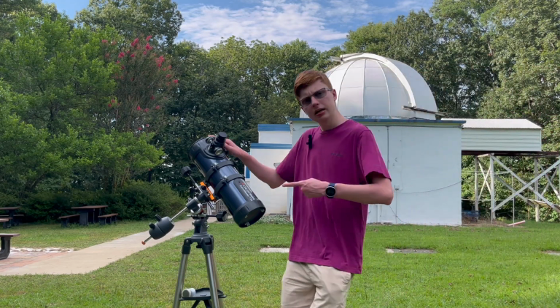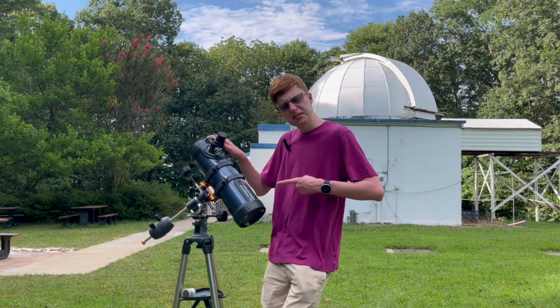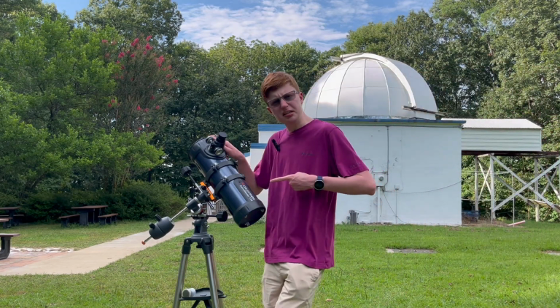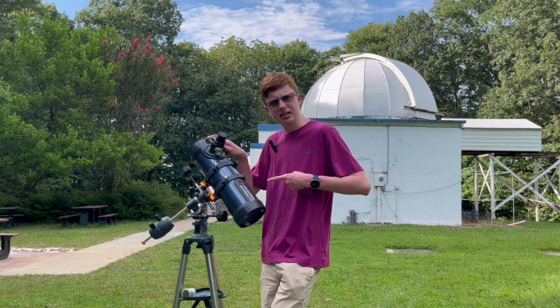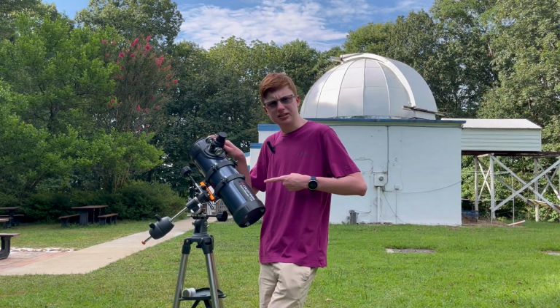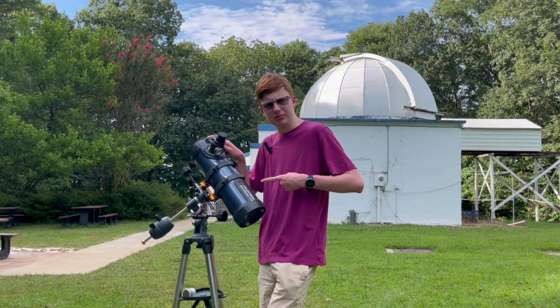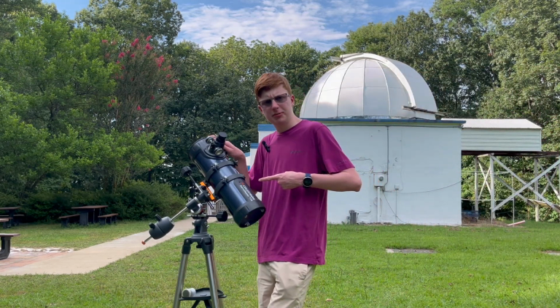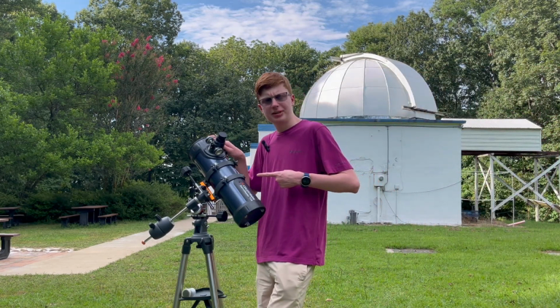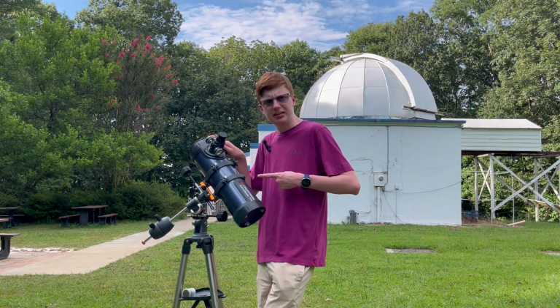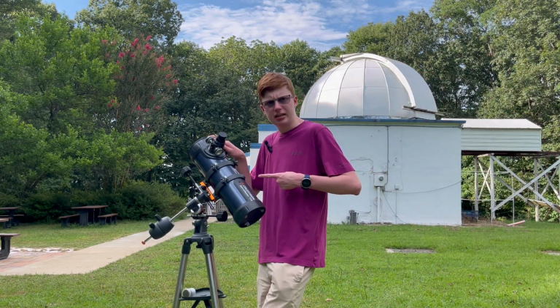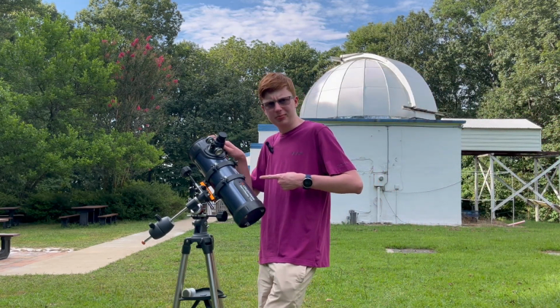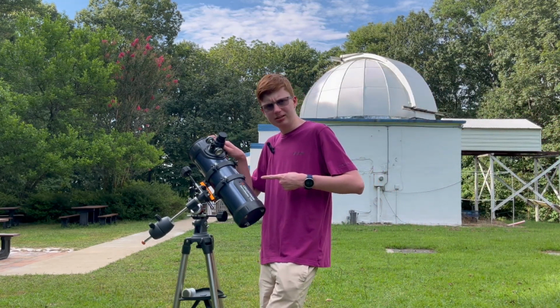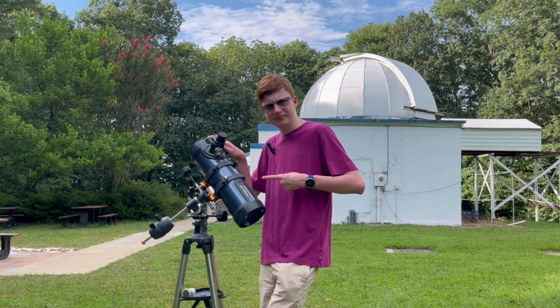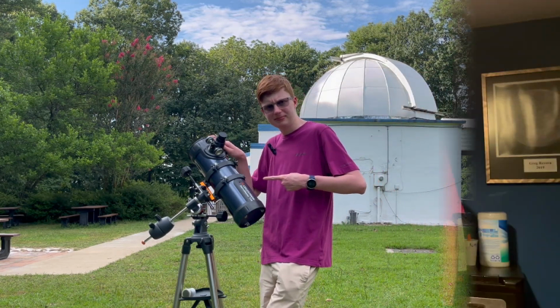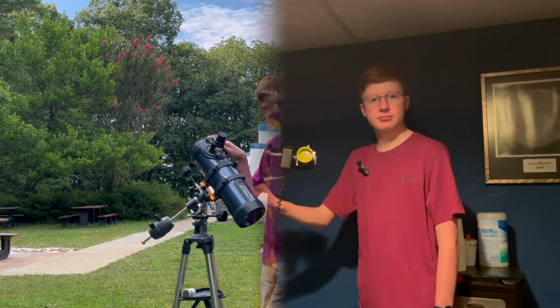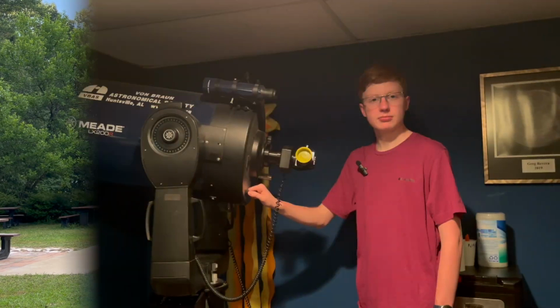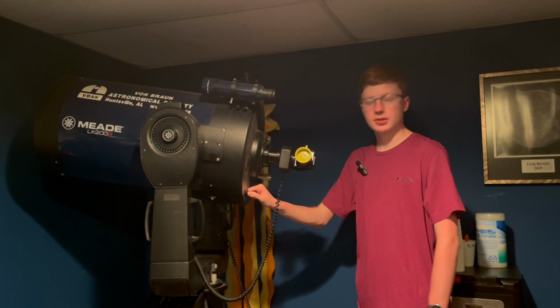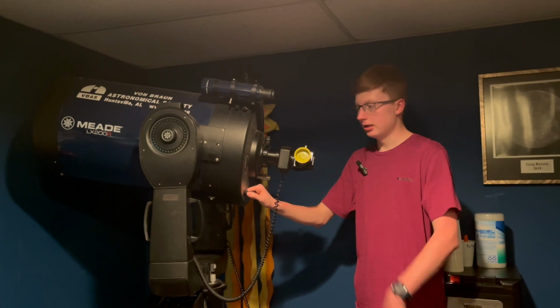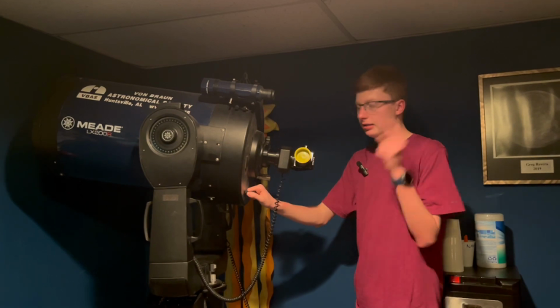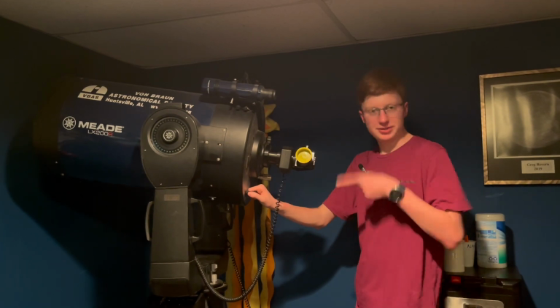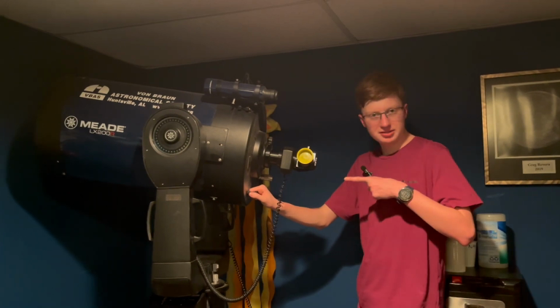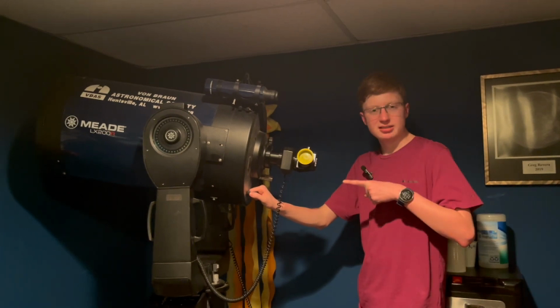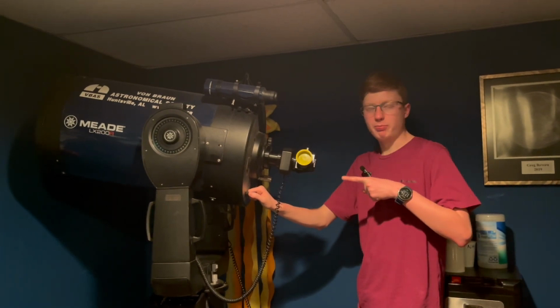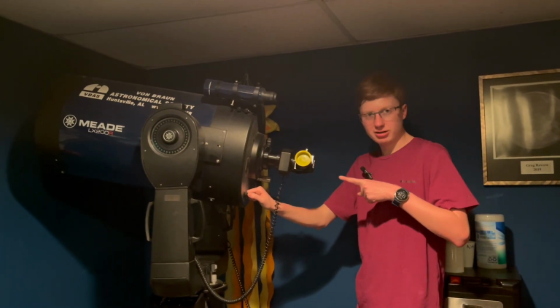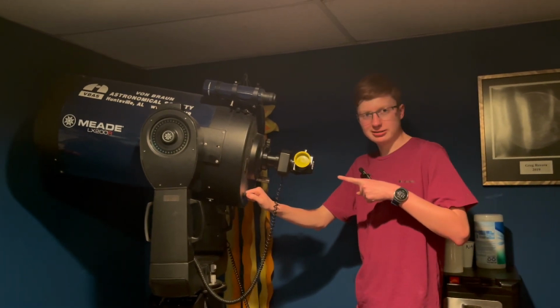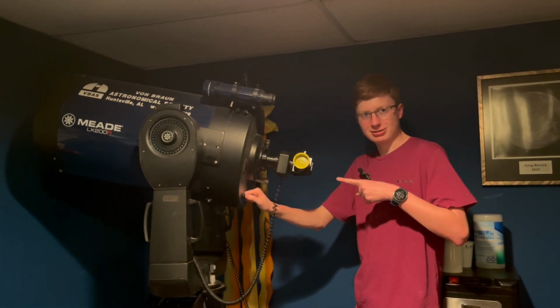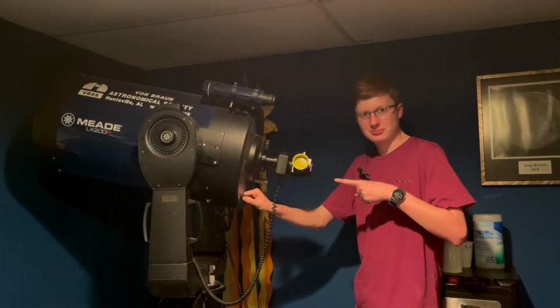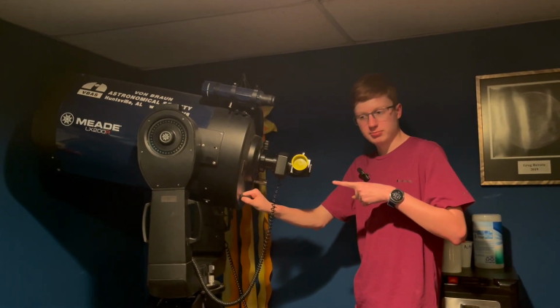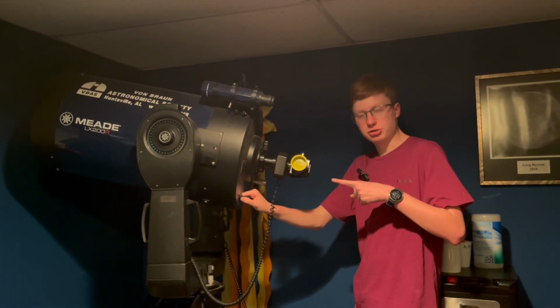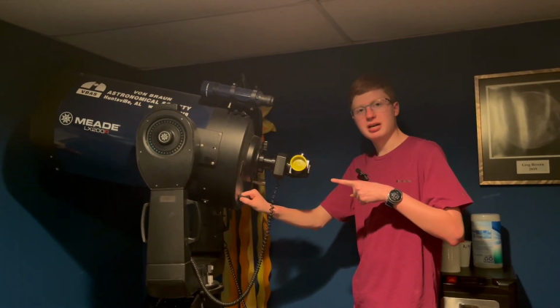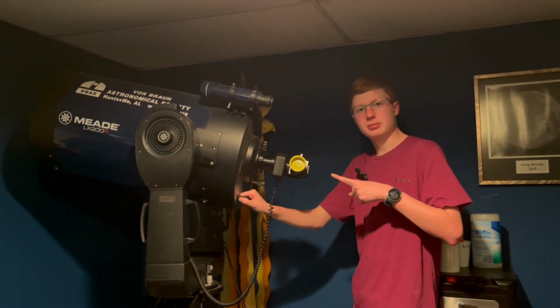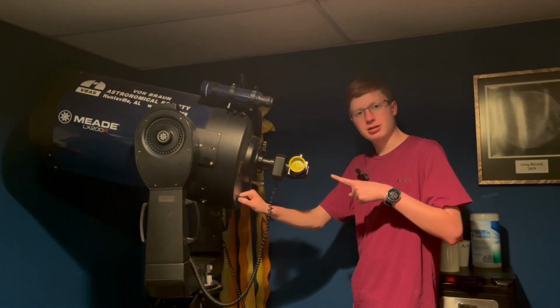This is a nice telescope, but do we have any that are bigger? Now this is a bigger telescope, but do we have any bigger?